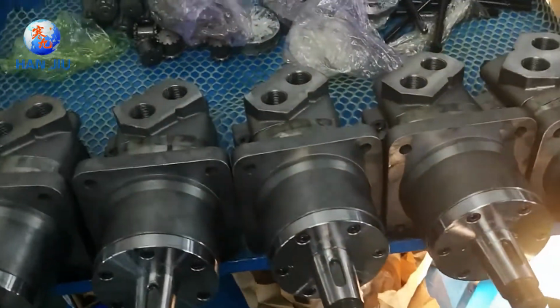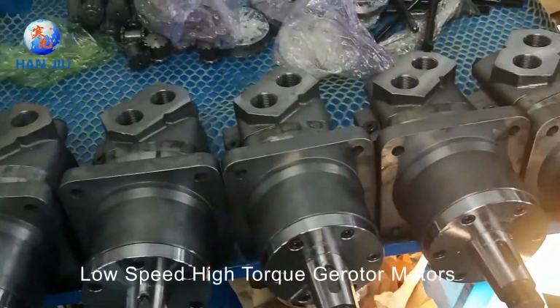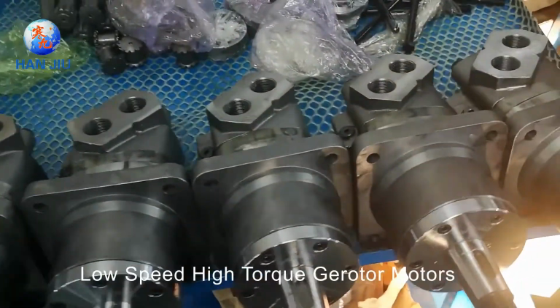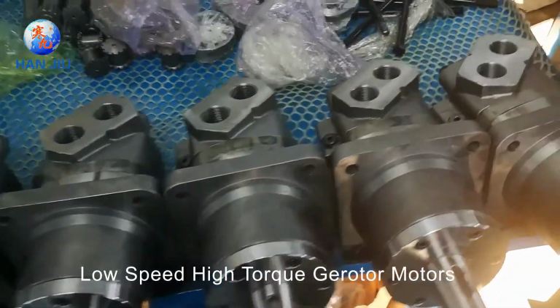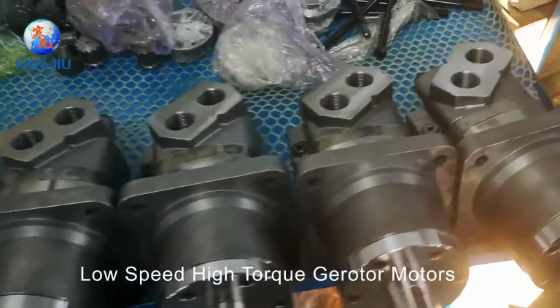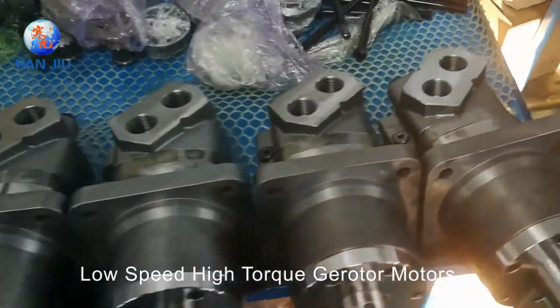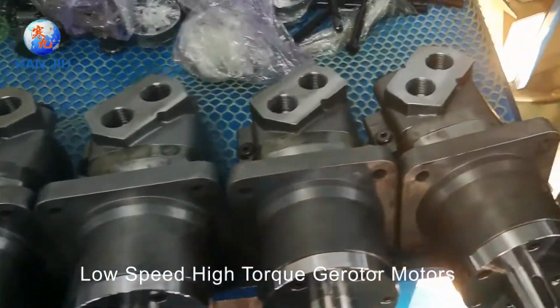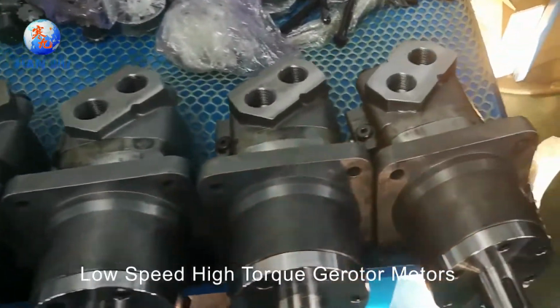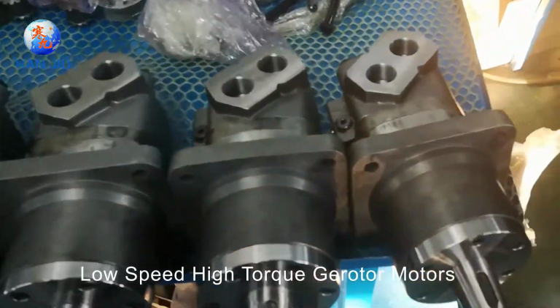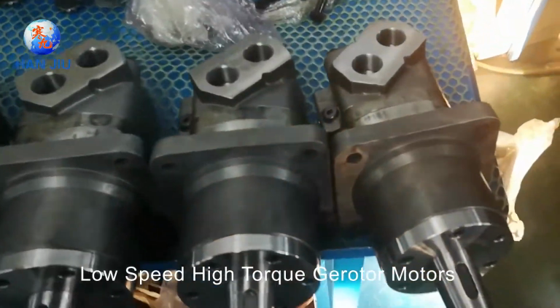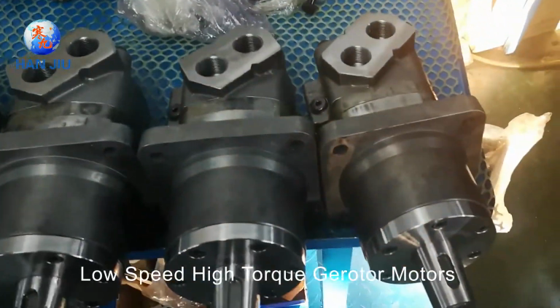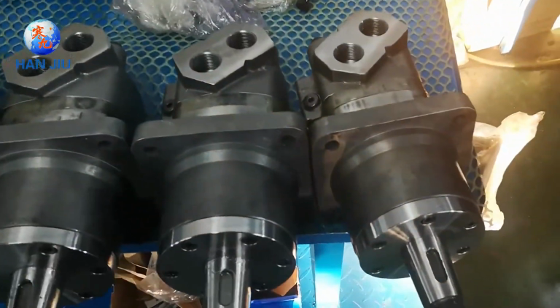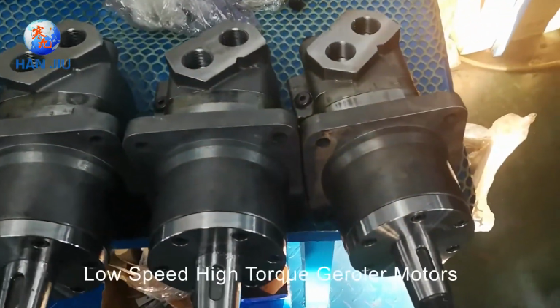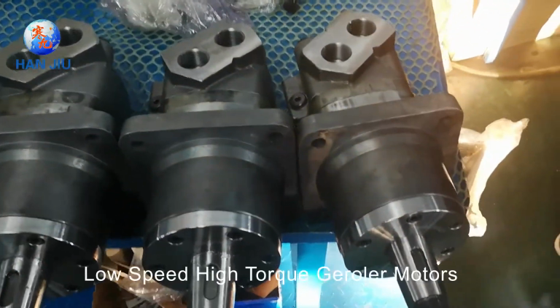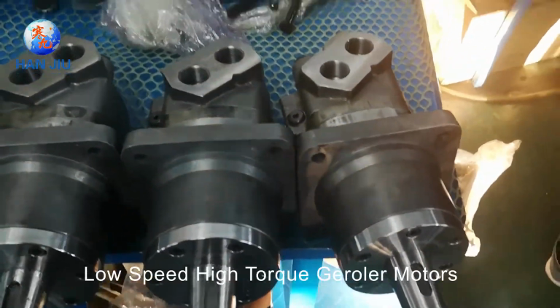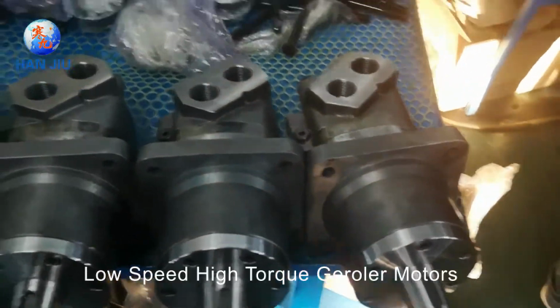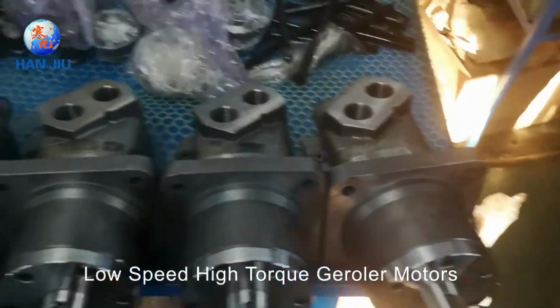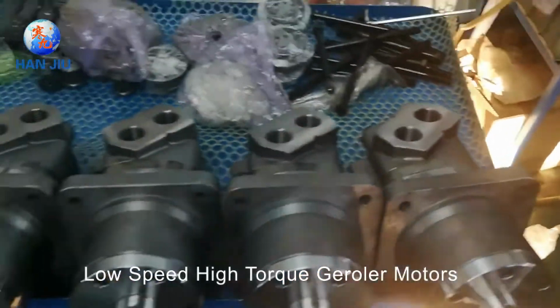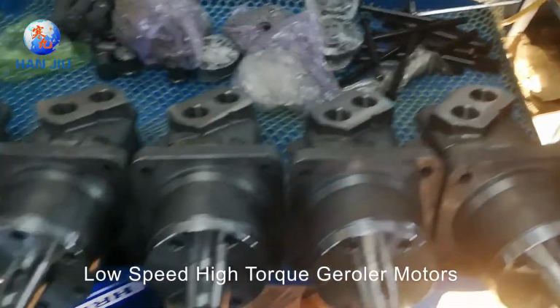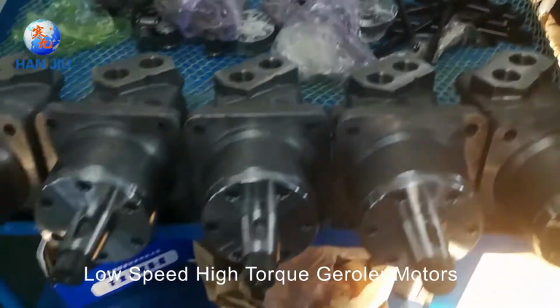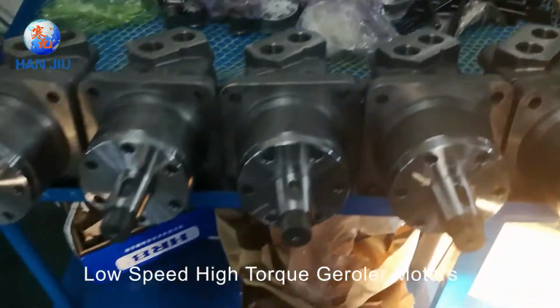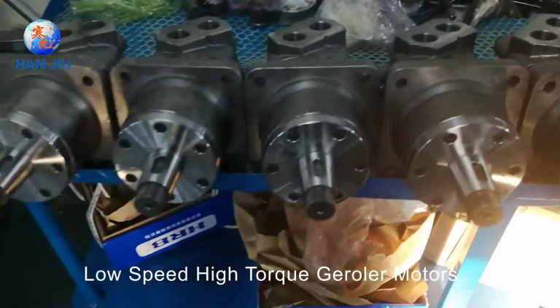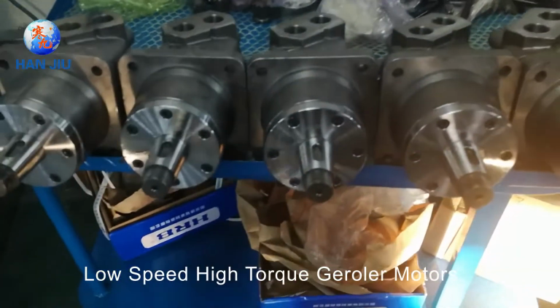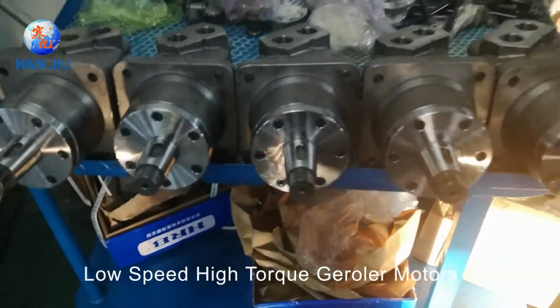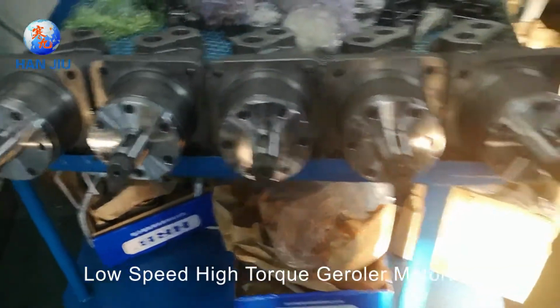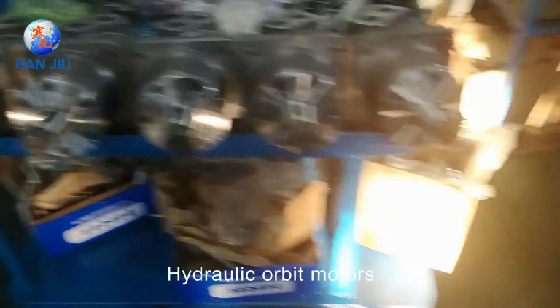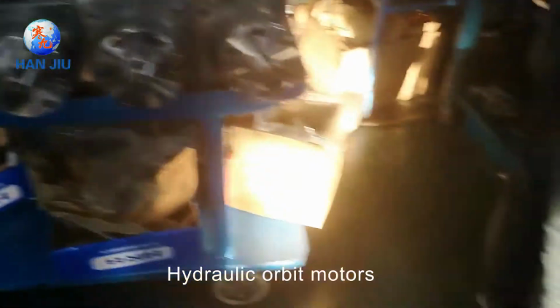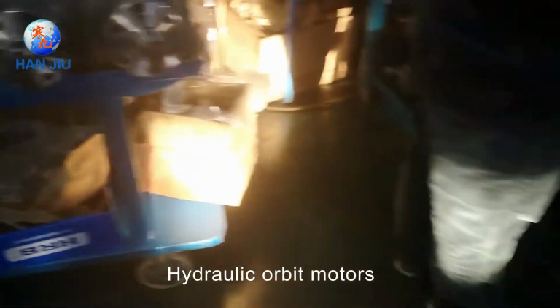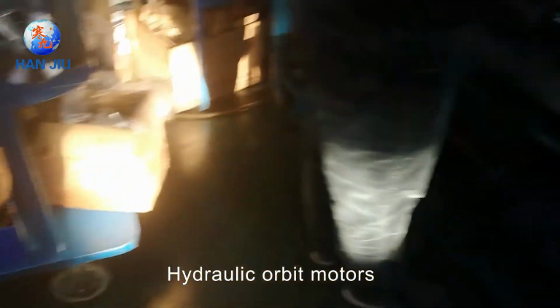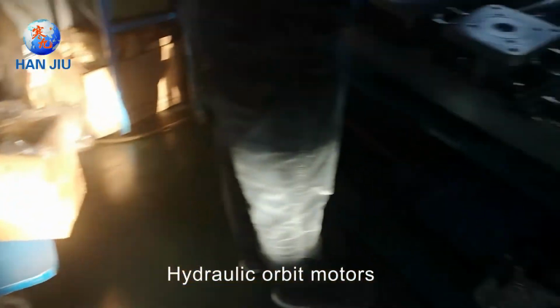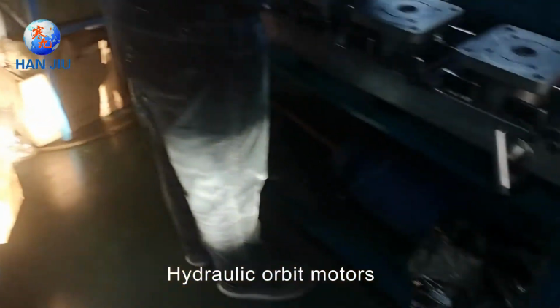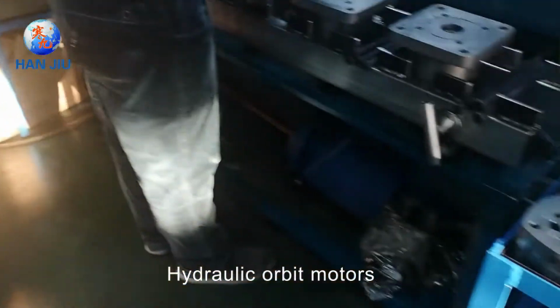Low Speed High Torque Gerotor Motors, Low Speed High Torque Geroler Motors, Hydraulic Orbit Motors.